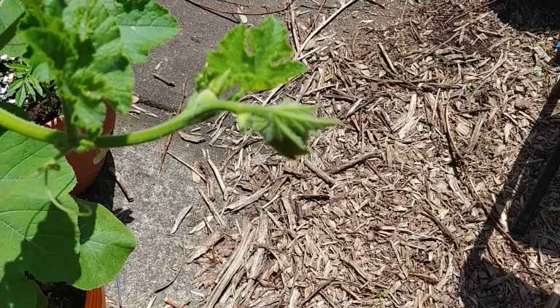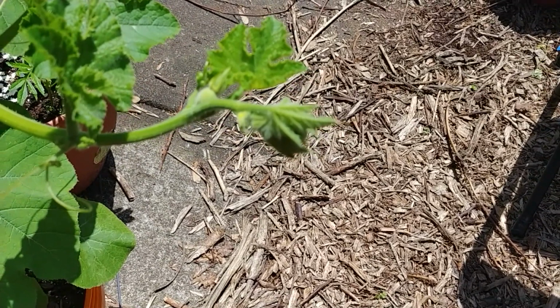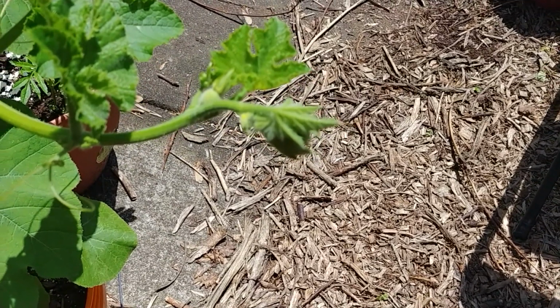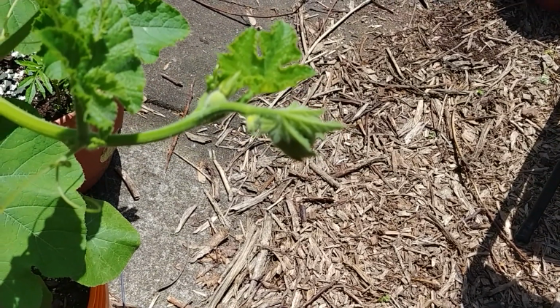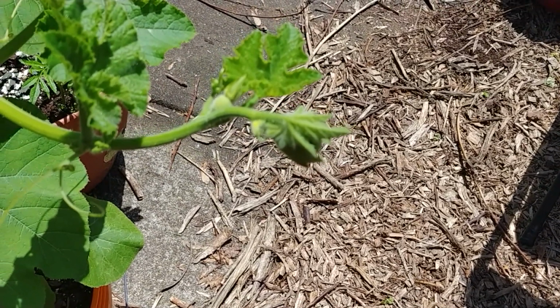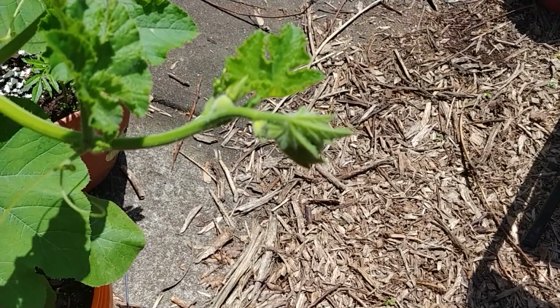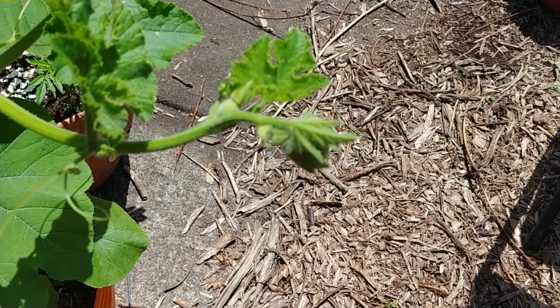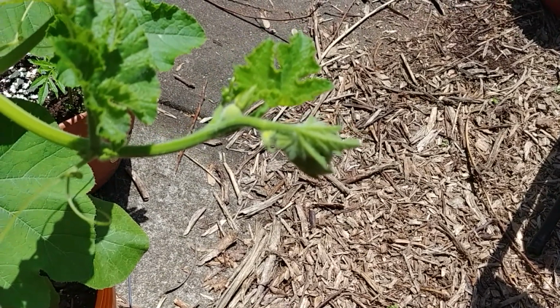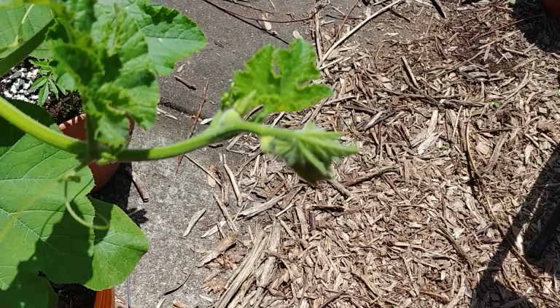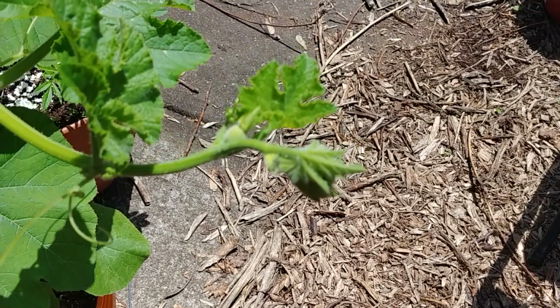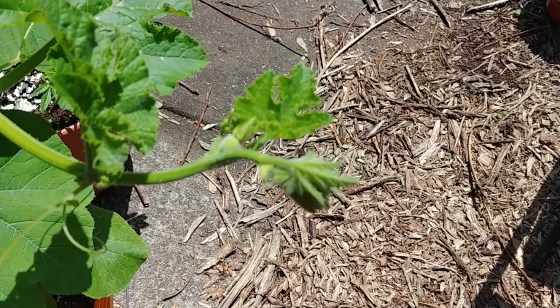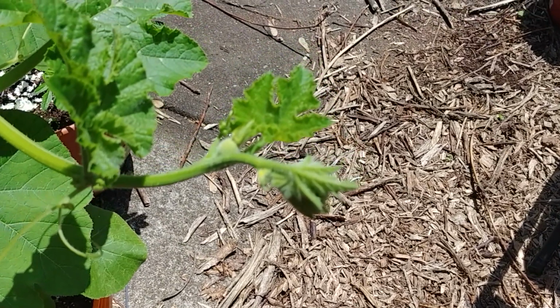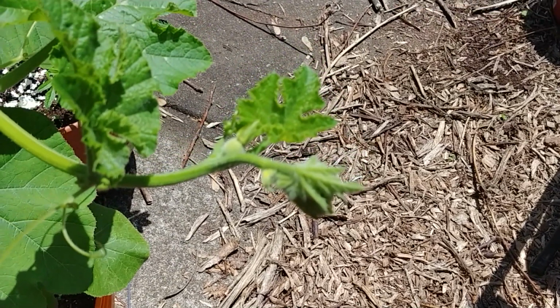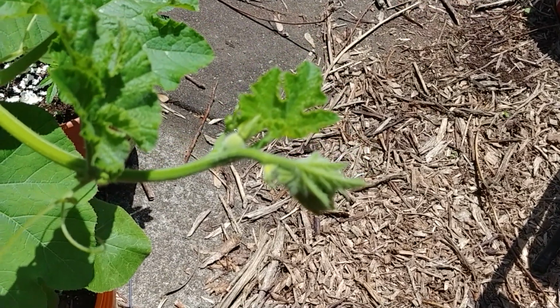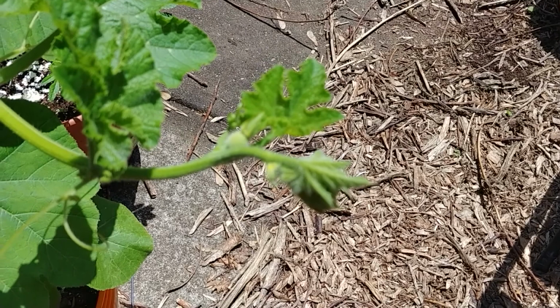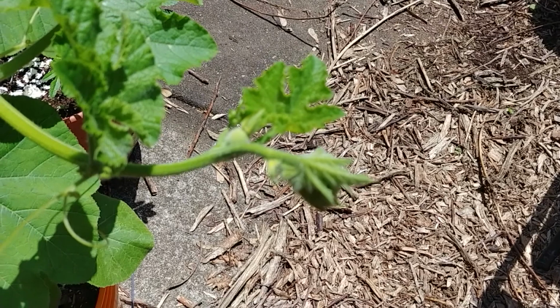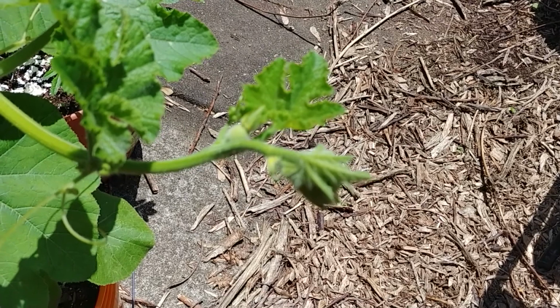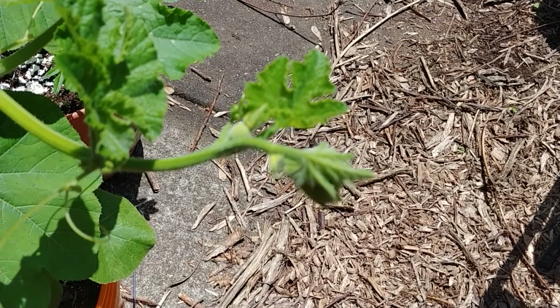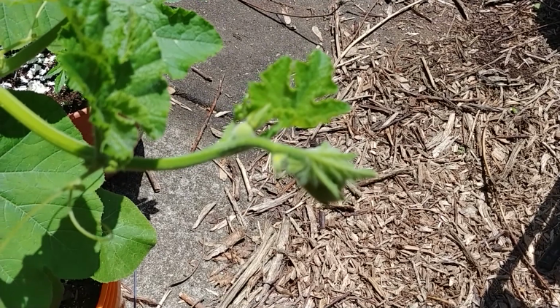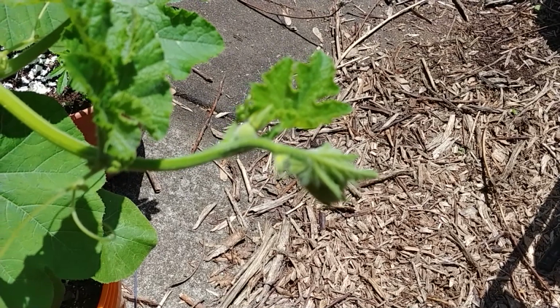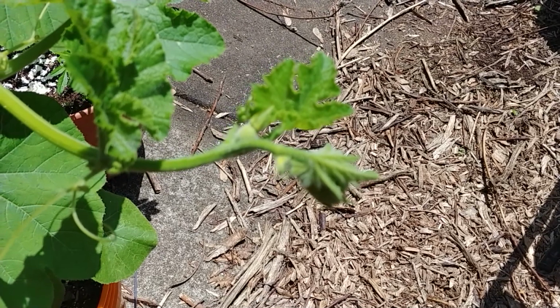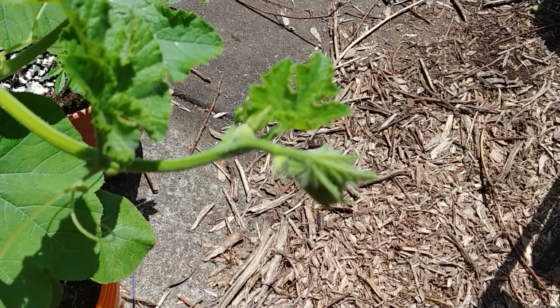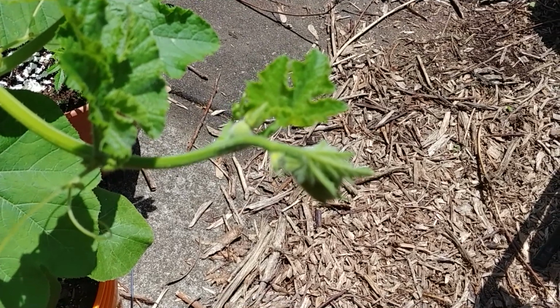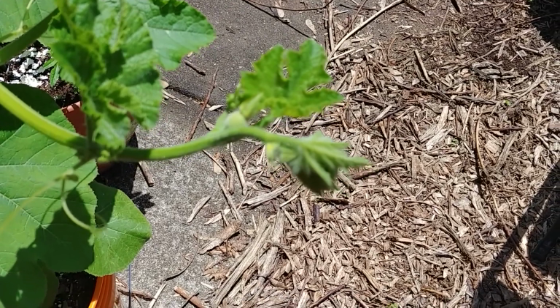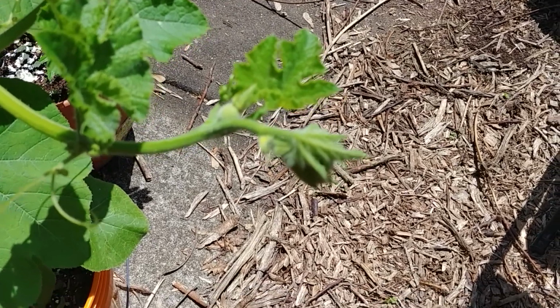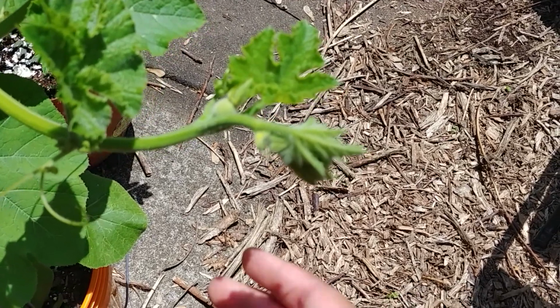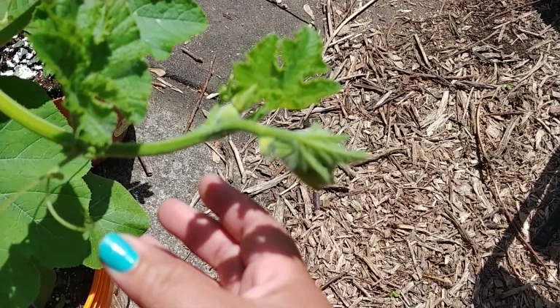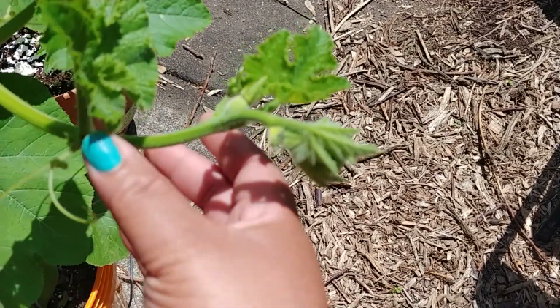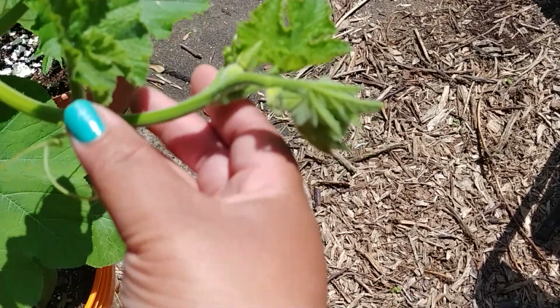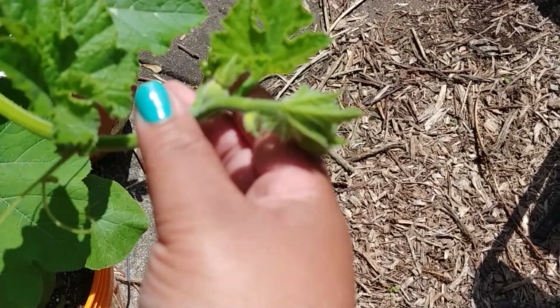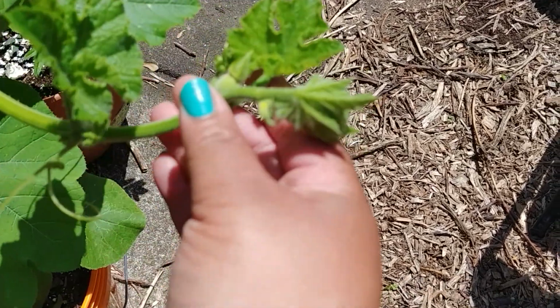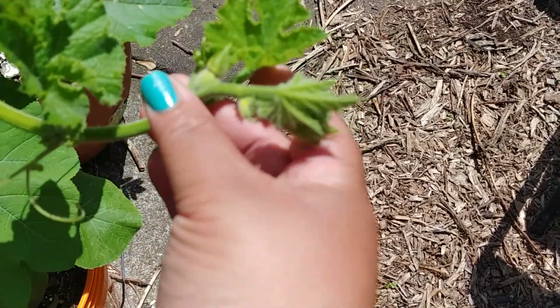That's all — the difference between female flowers and male flowers. The female has a fruit.